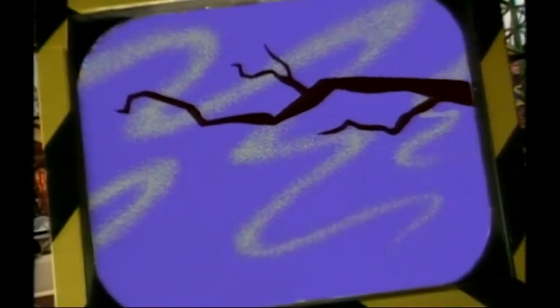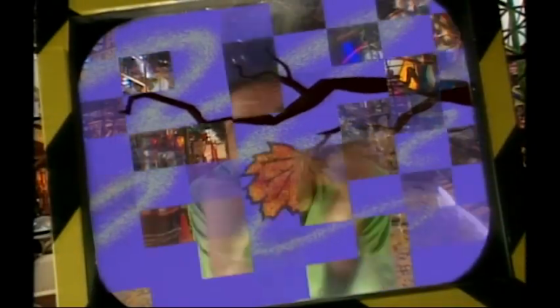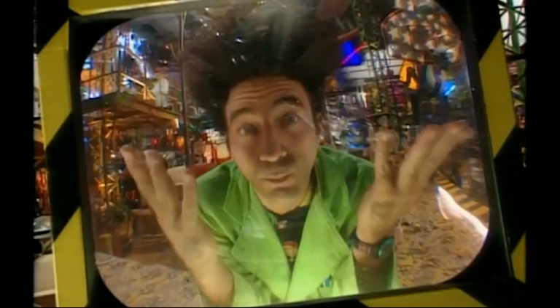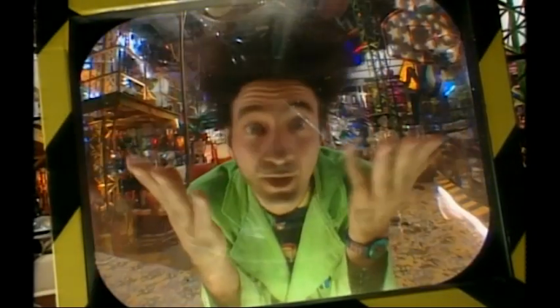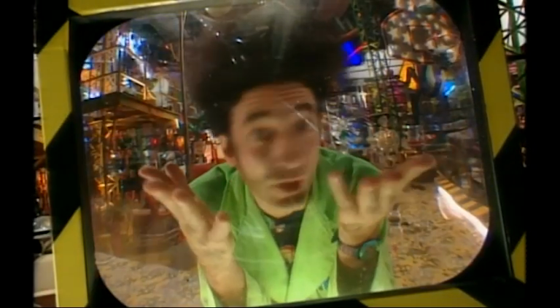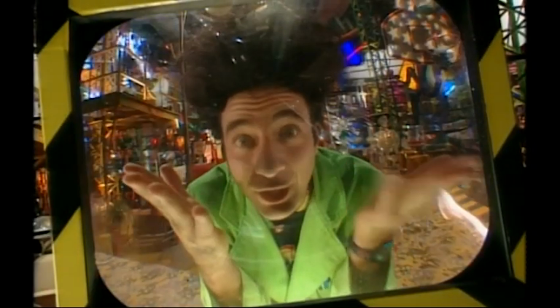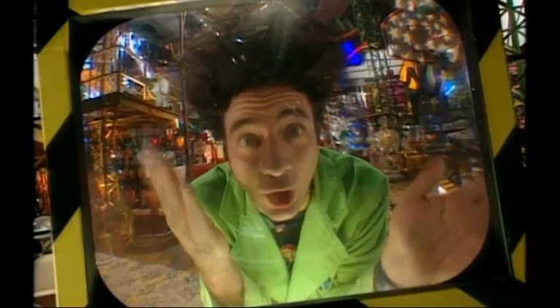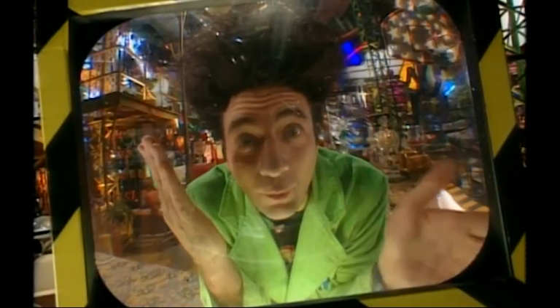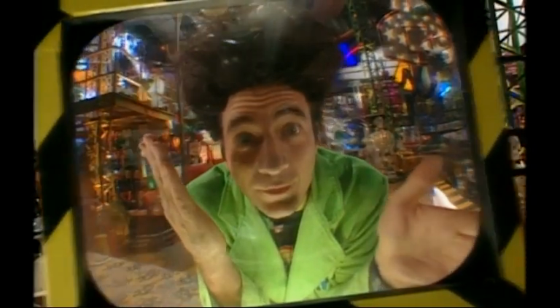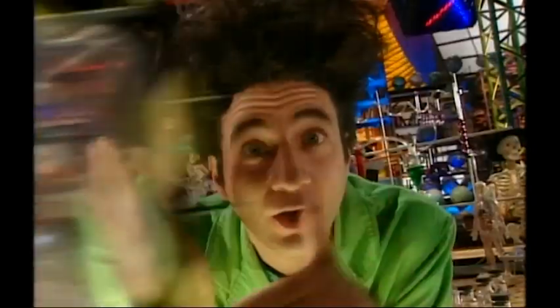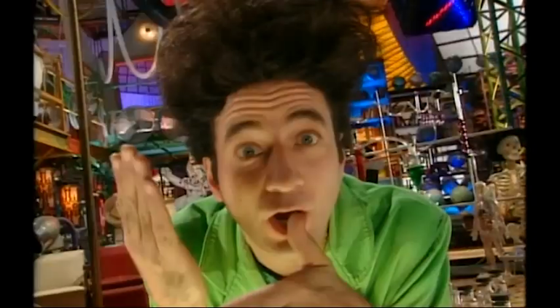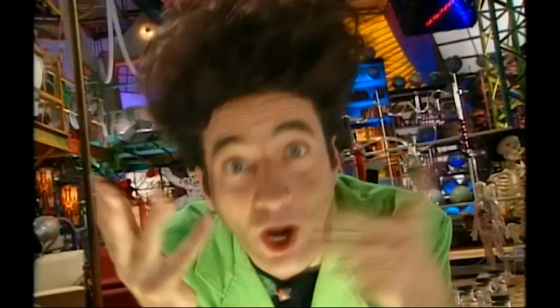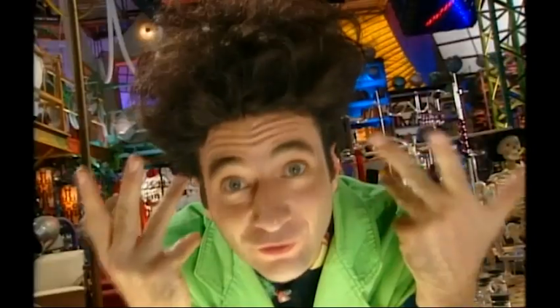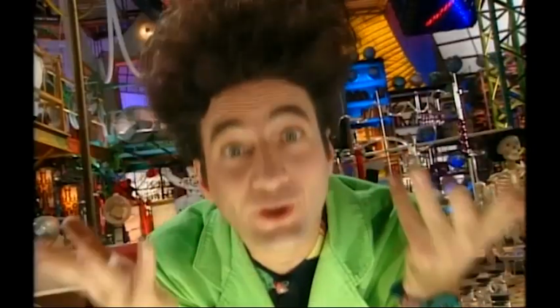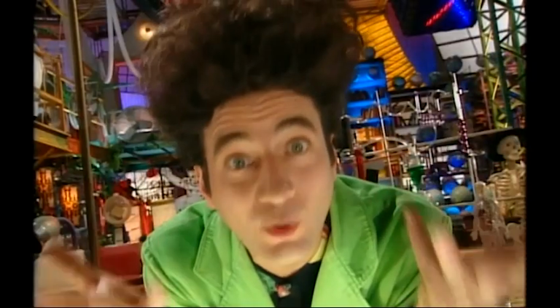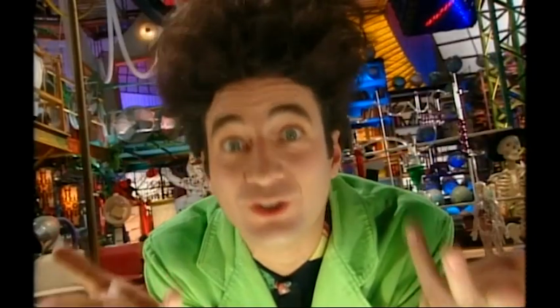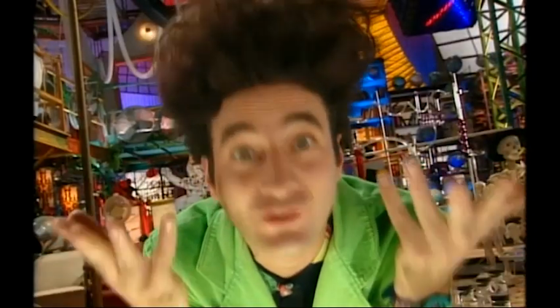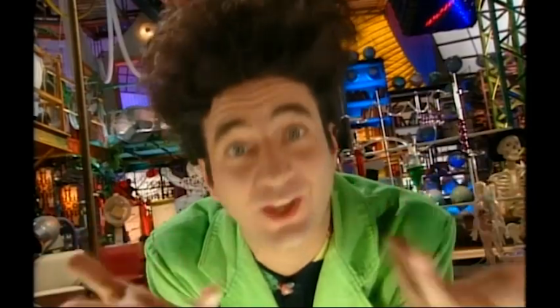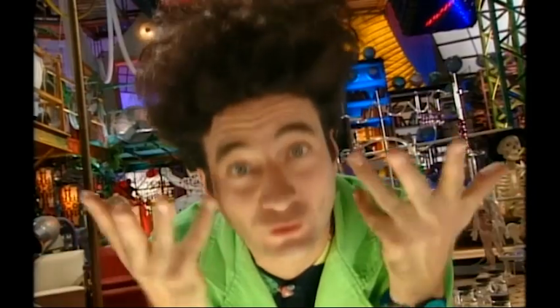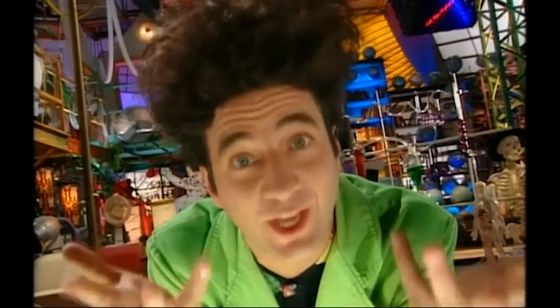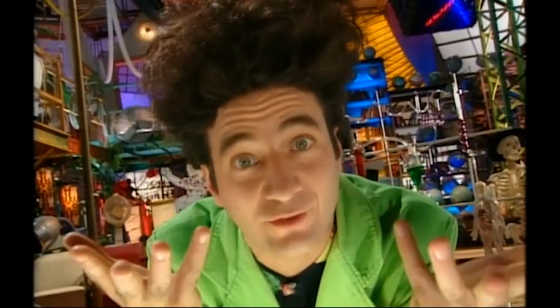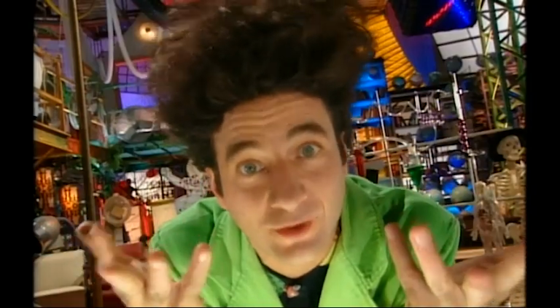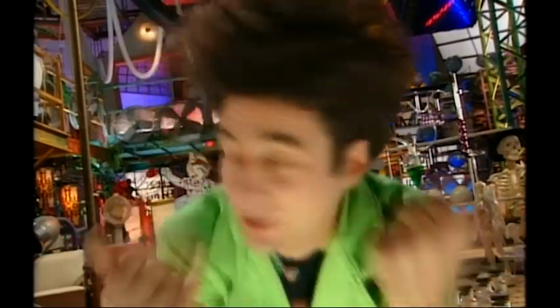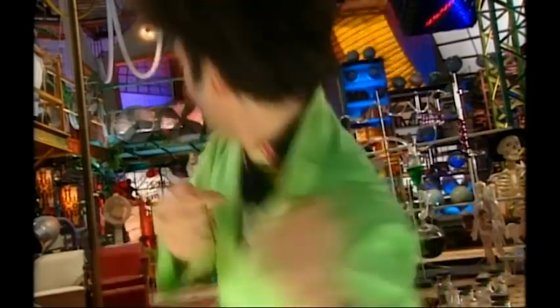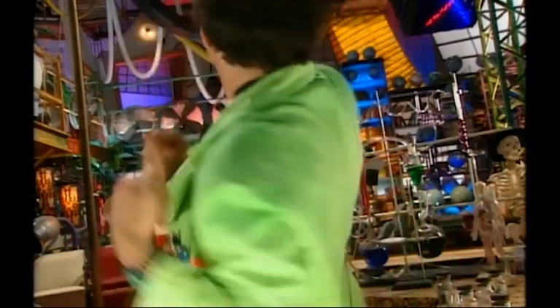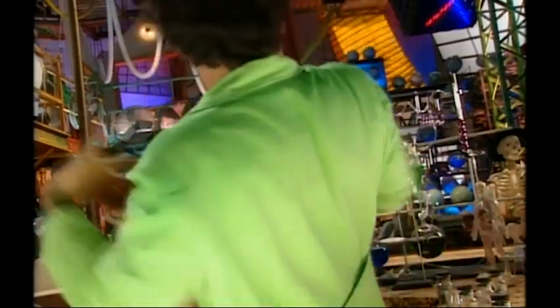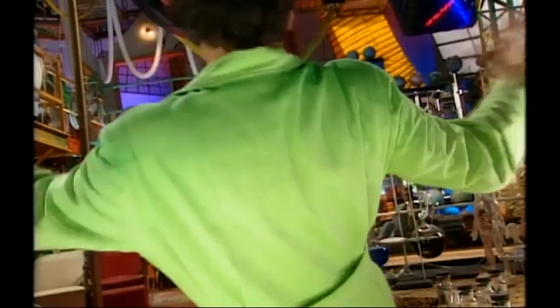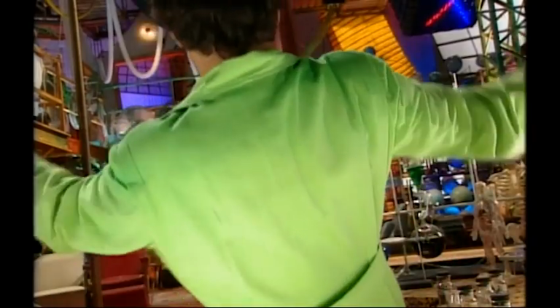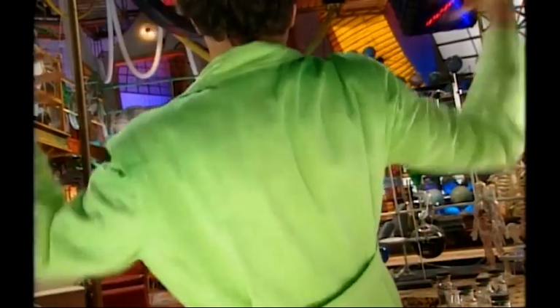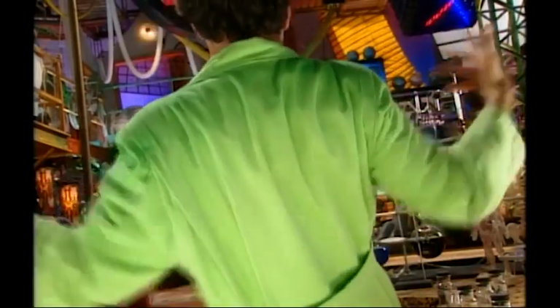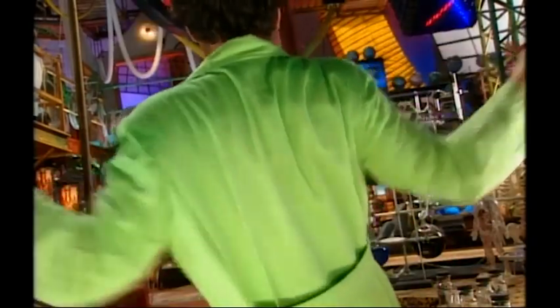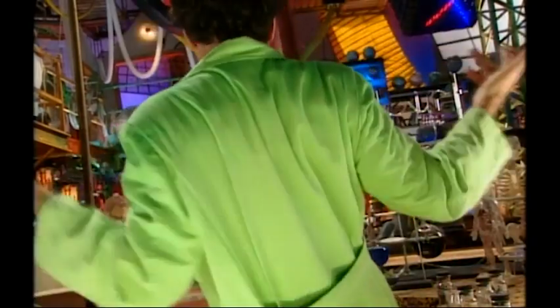Well, there you go. Another question successfully answered. Hey, what do you say we hit the beach?